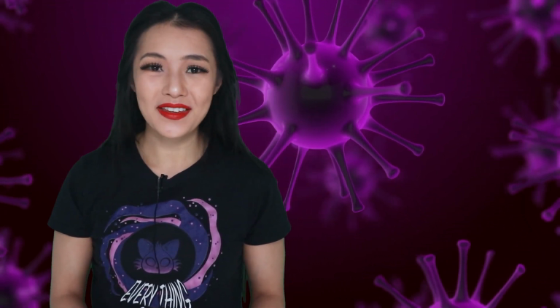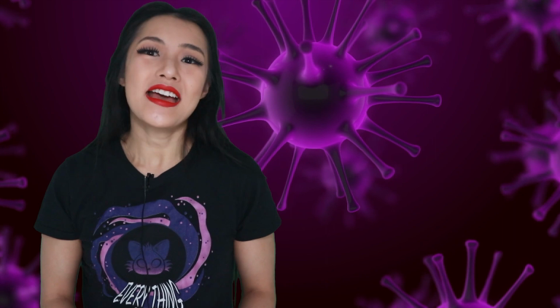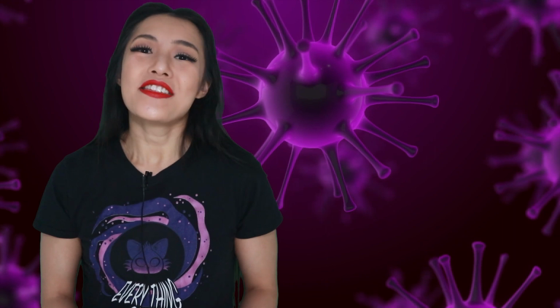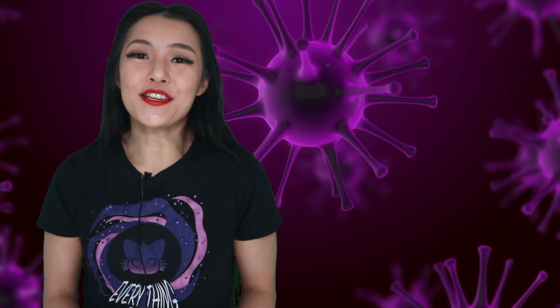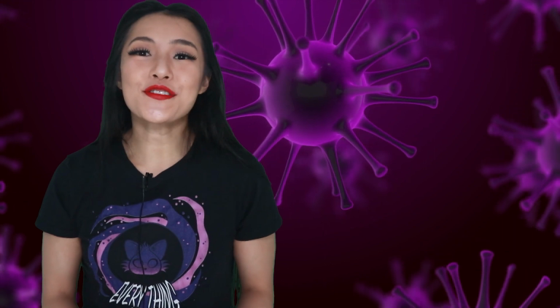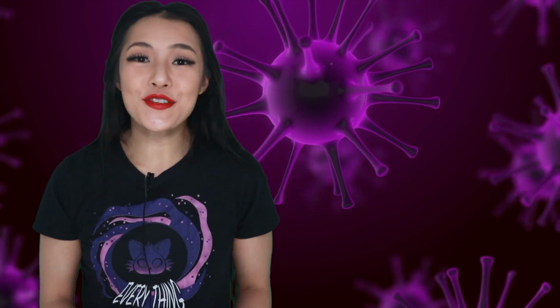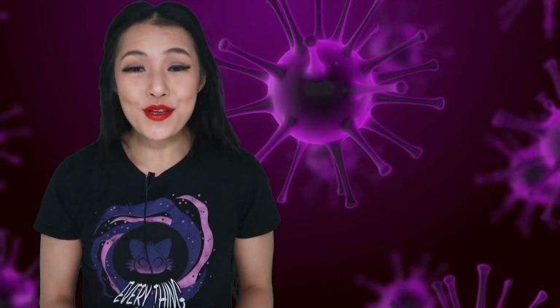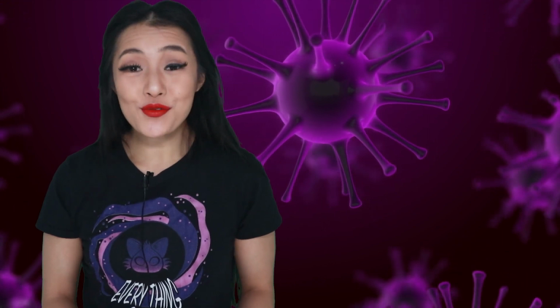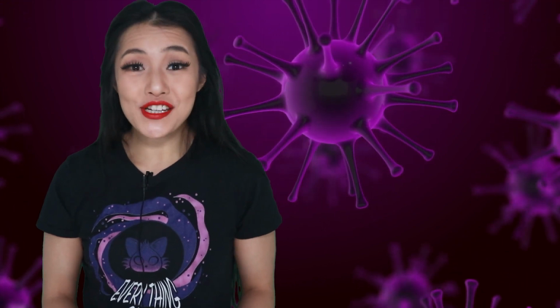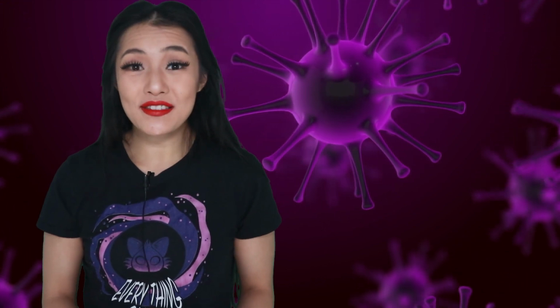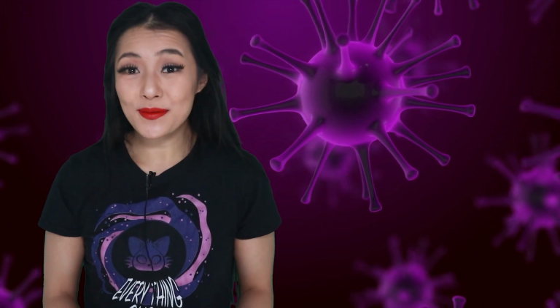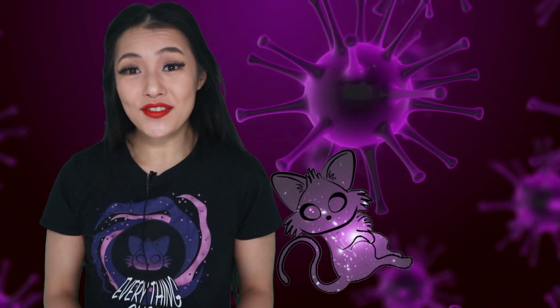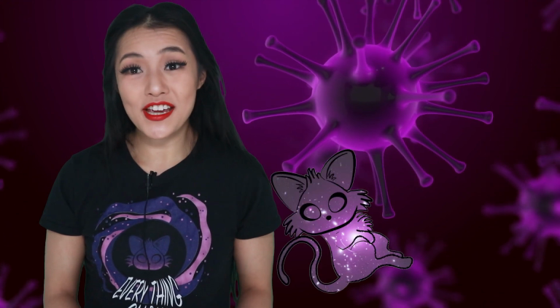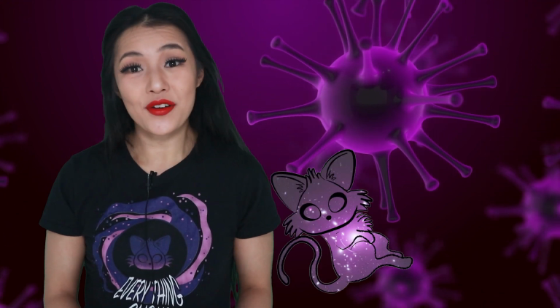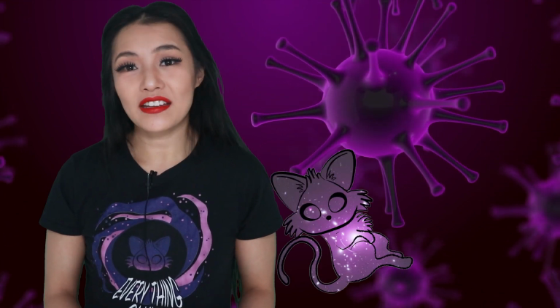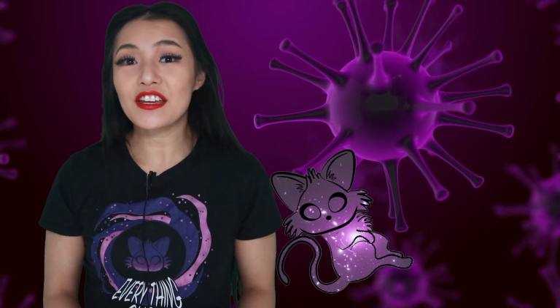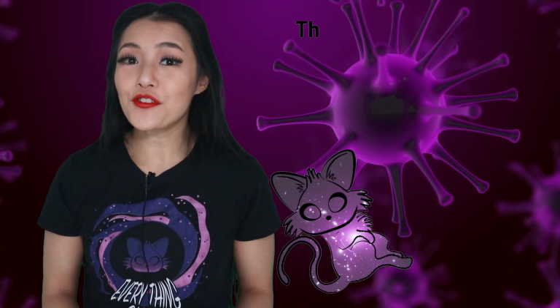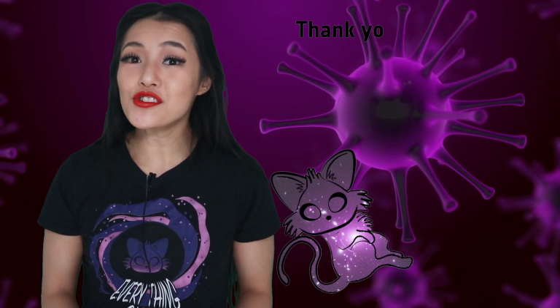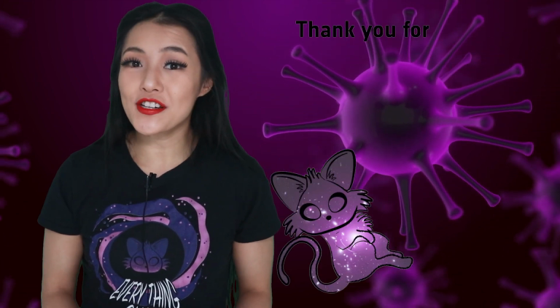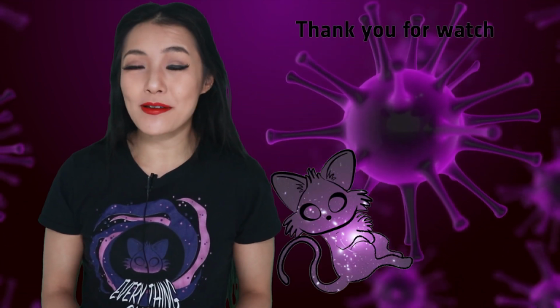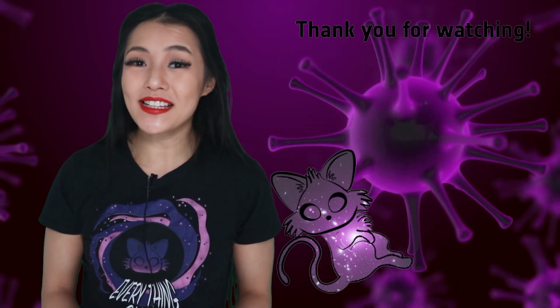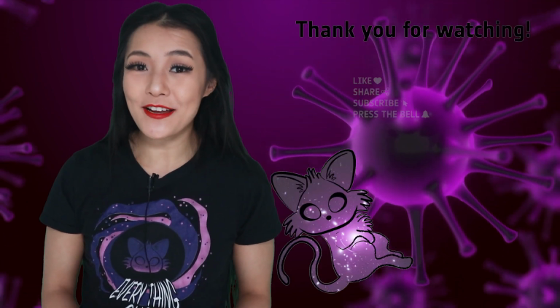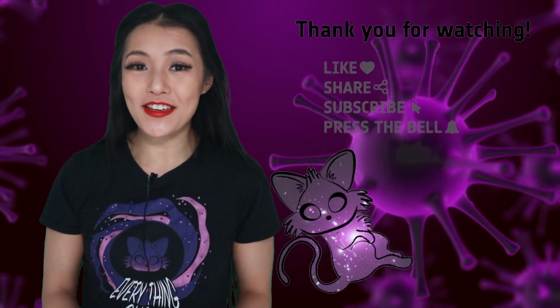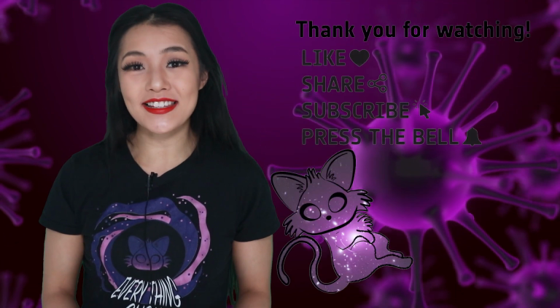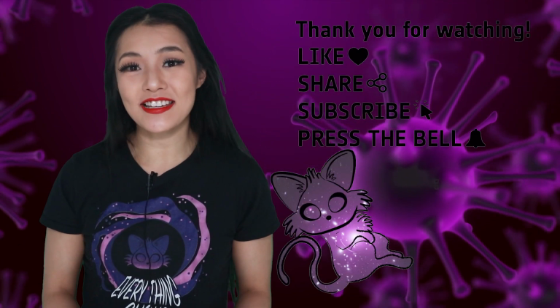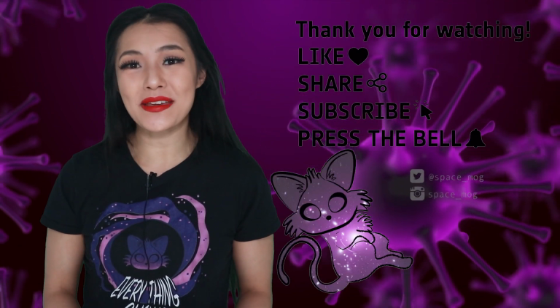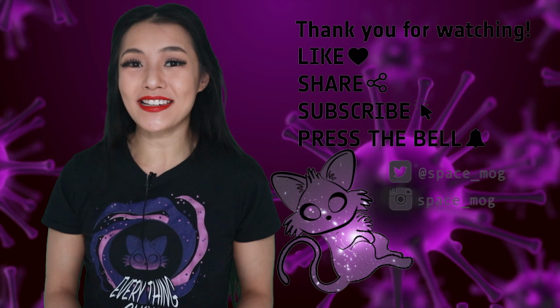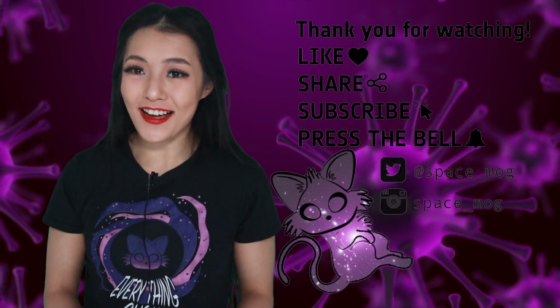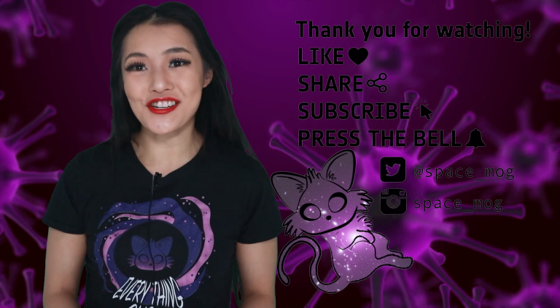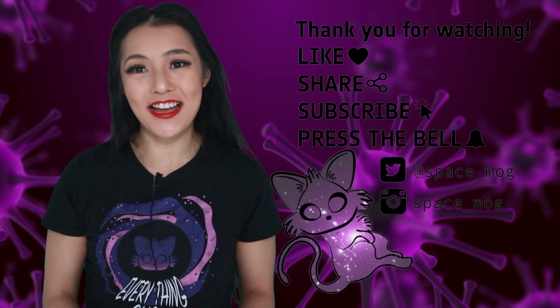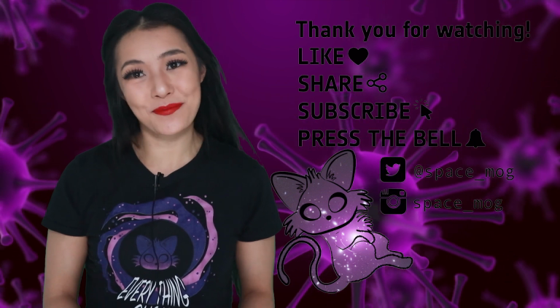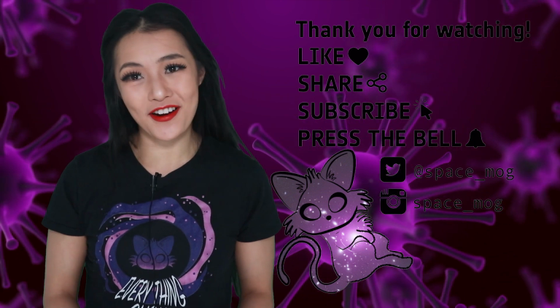Thank you so much for watching this week's video. If you've enjoyed it, please don't forget to leave me a like, share, and subscribe.